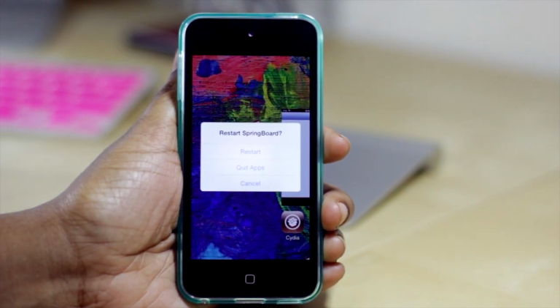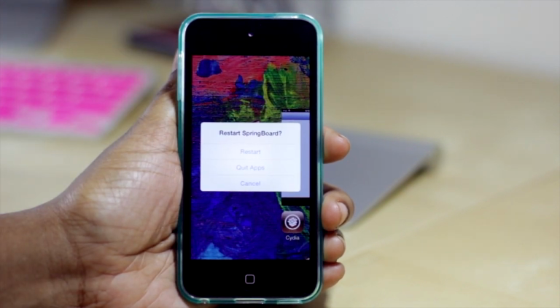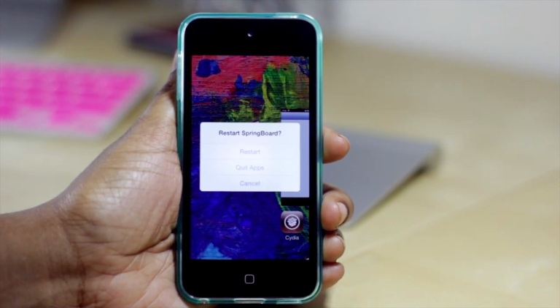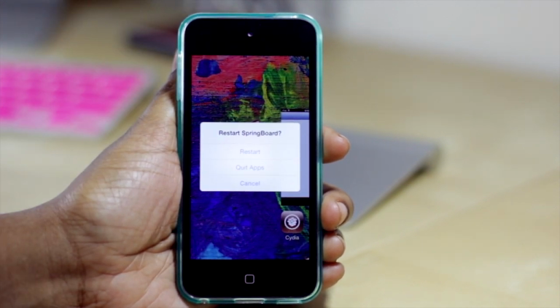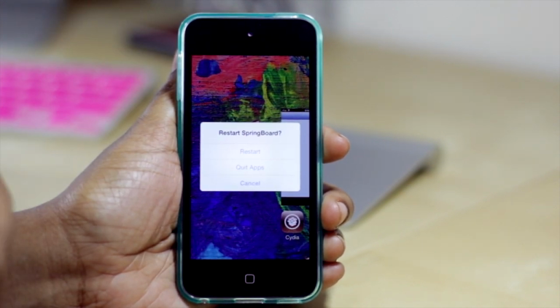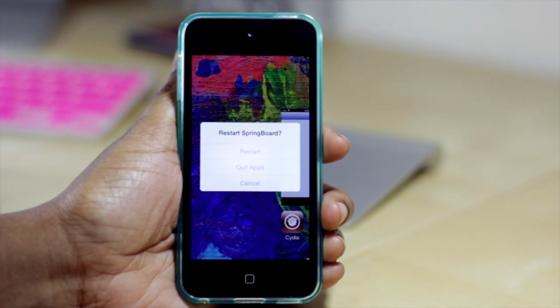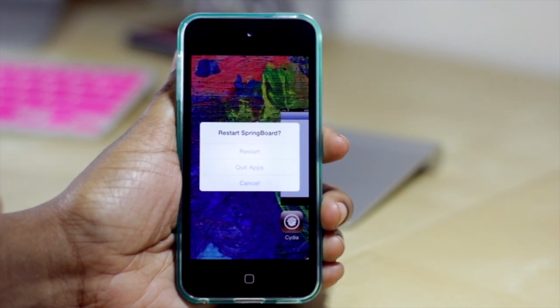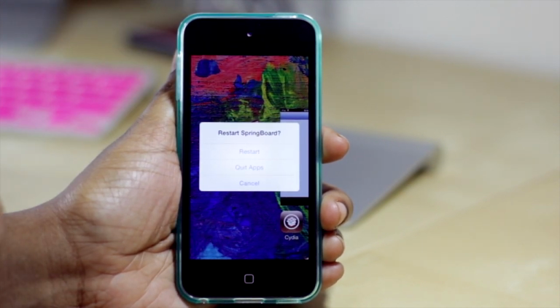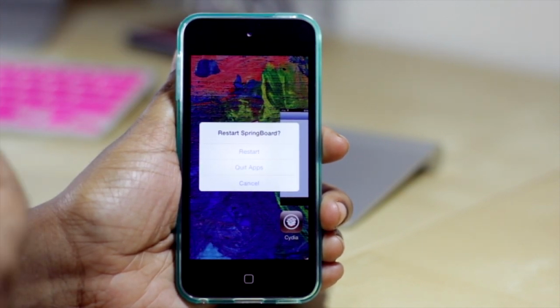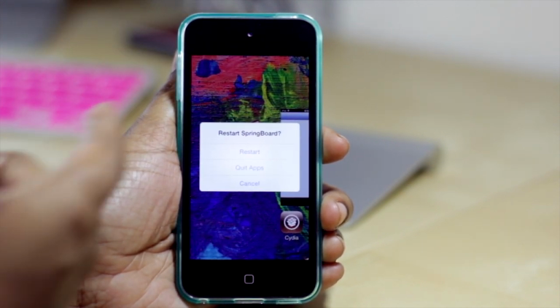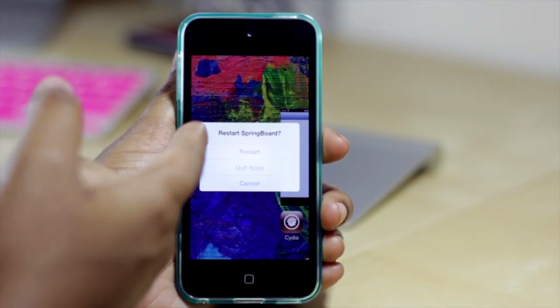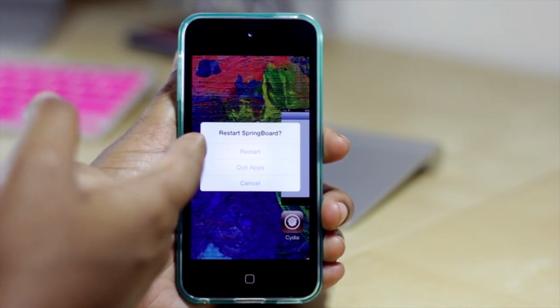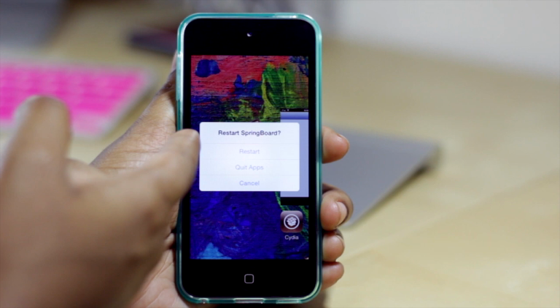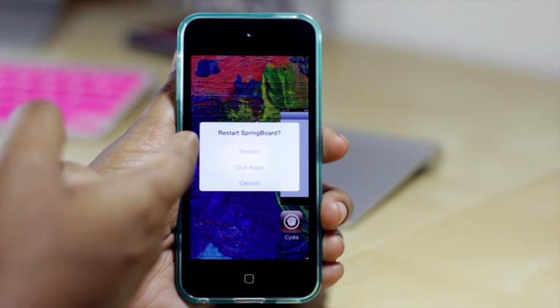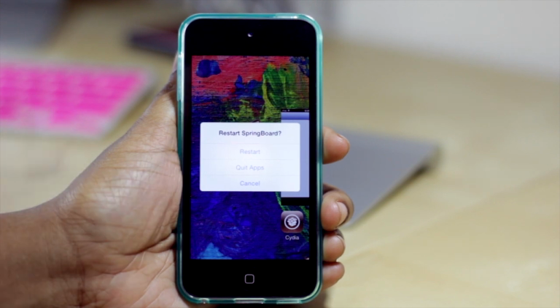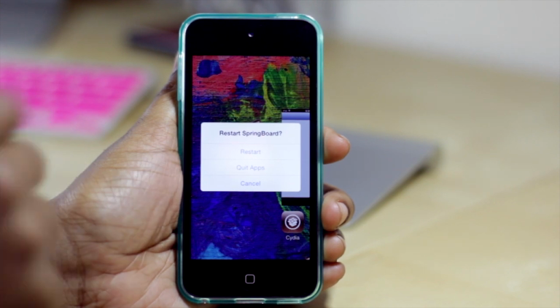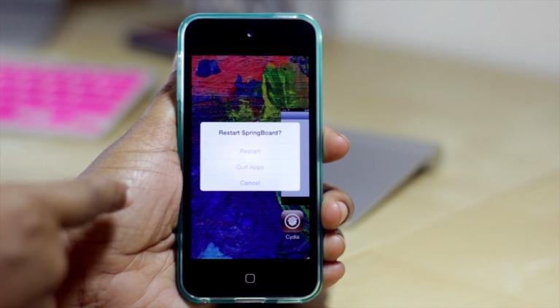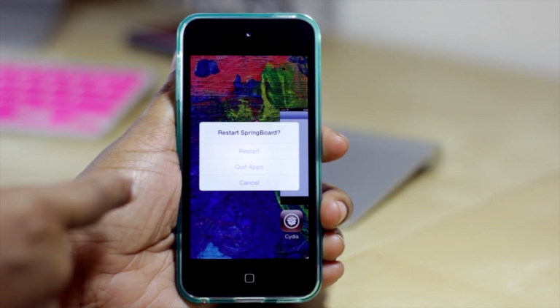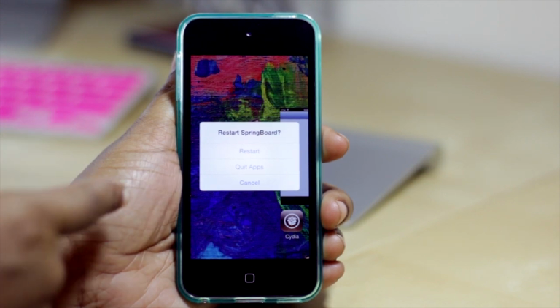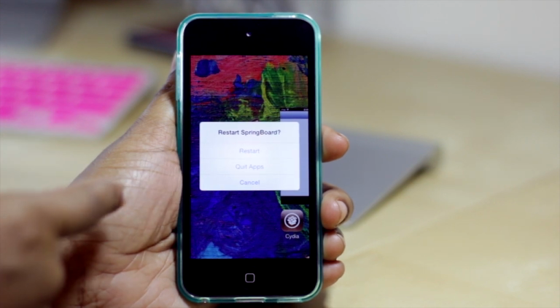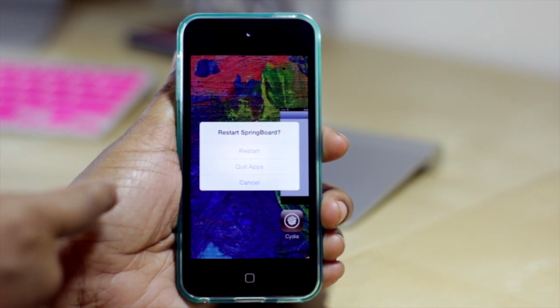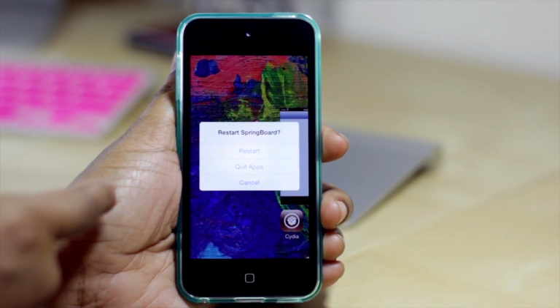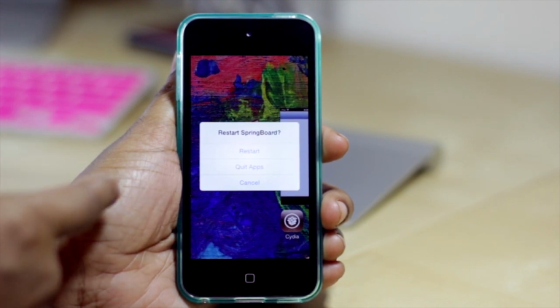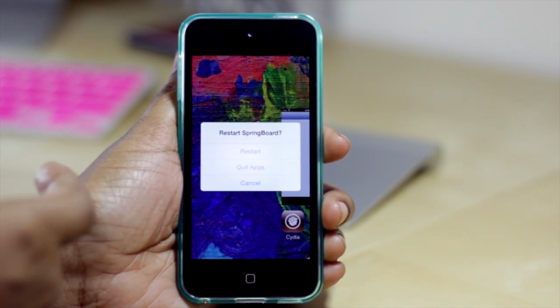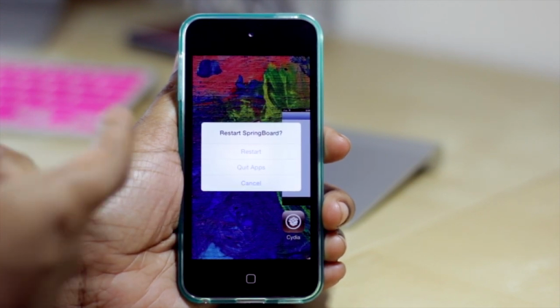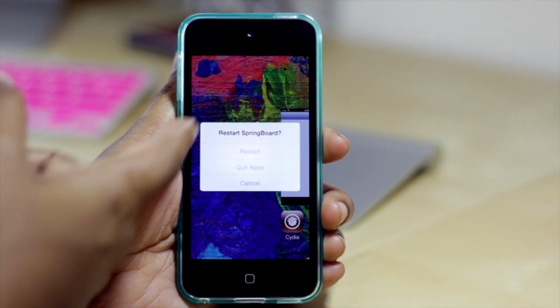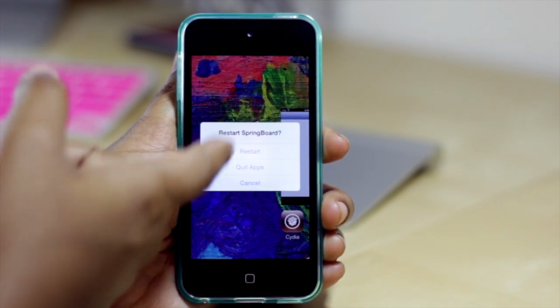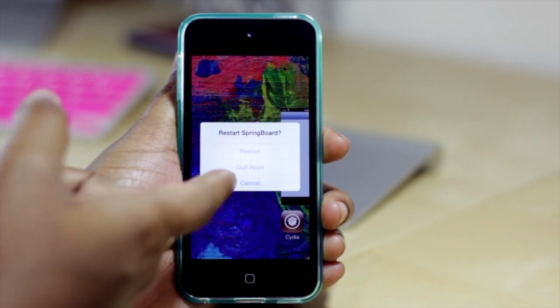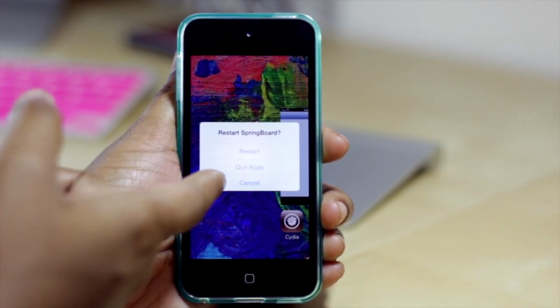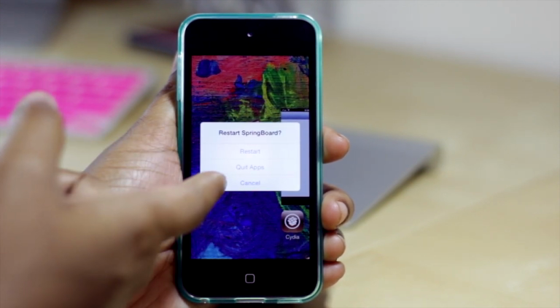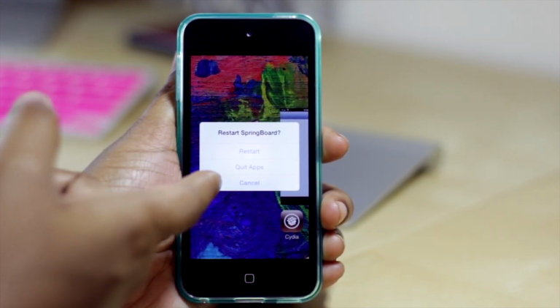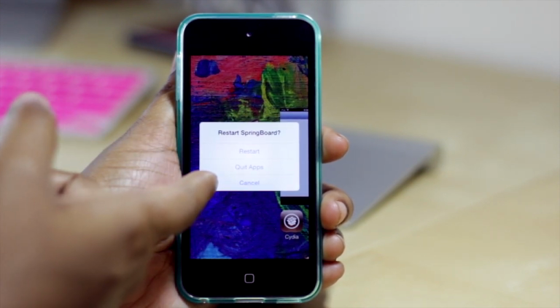So I can then choose to respring my device by pressing restart, I can quit all of my applications, or I can cancel out of this menu altogether.